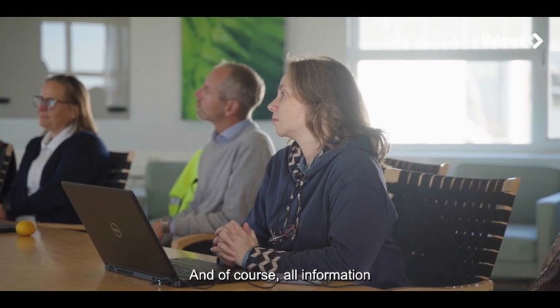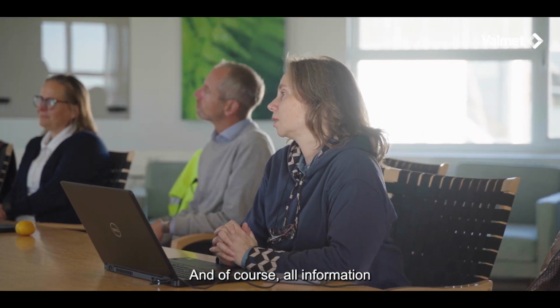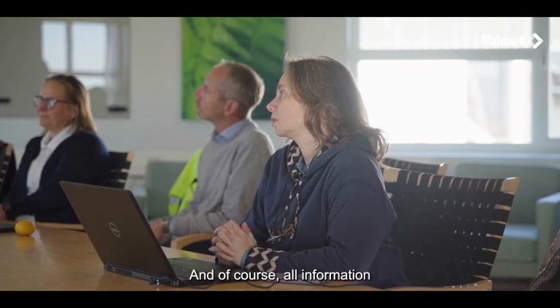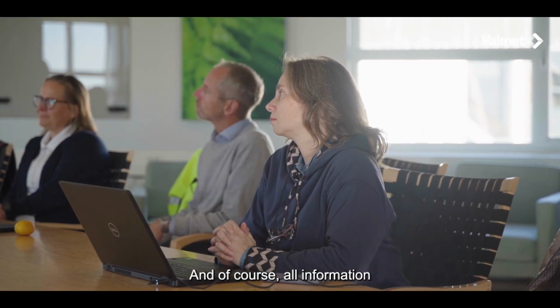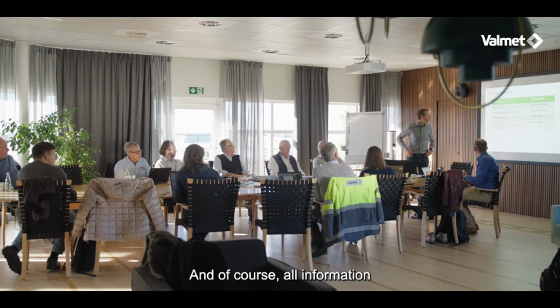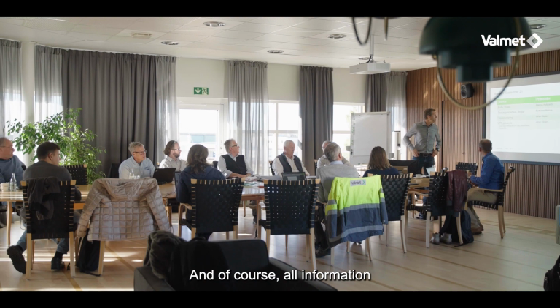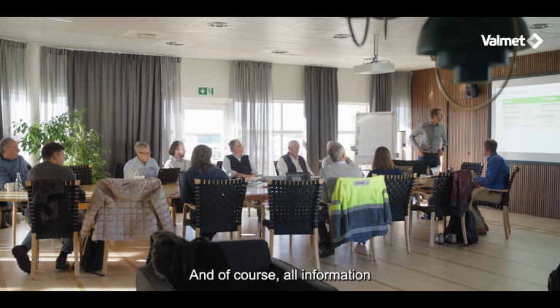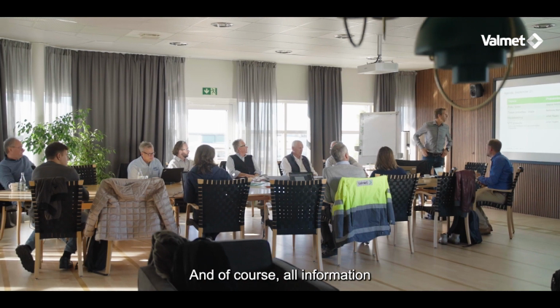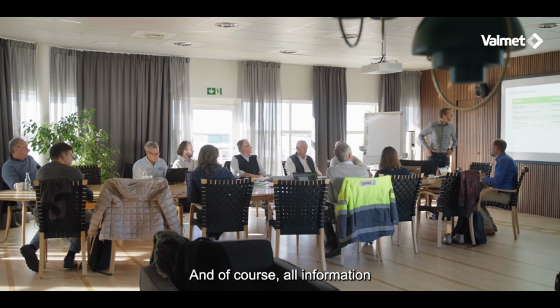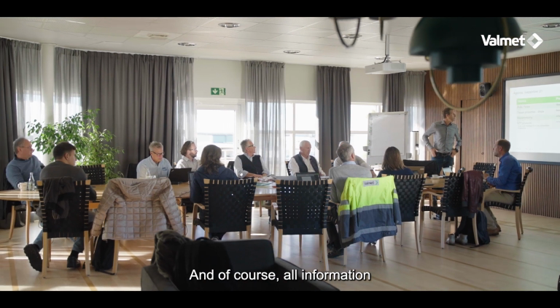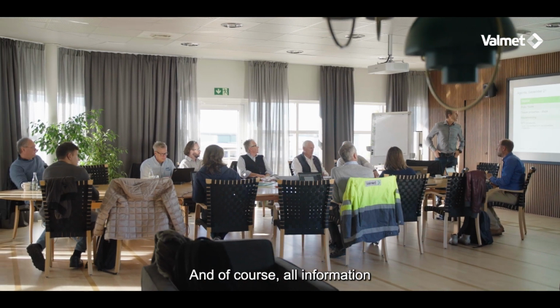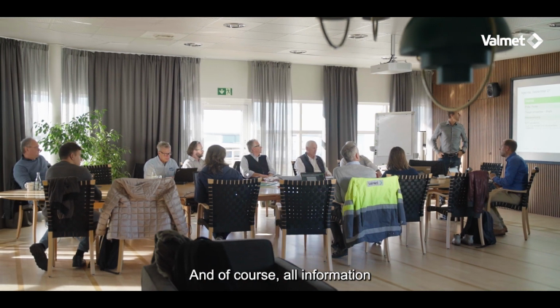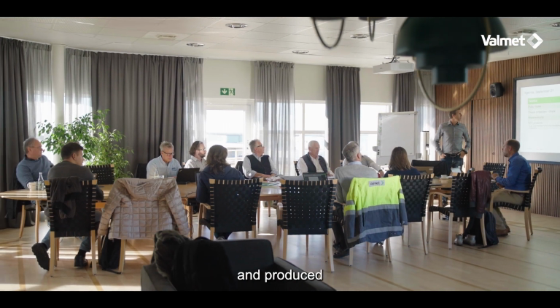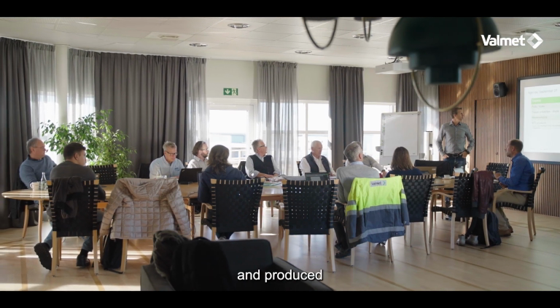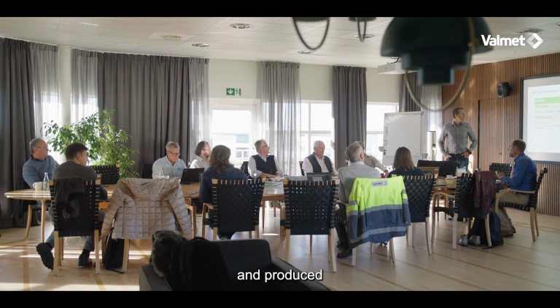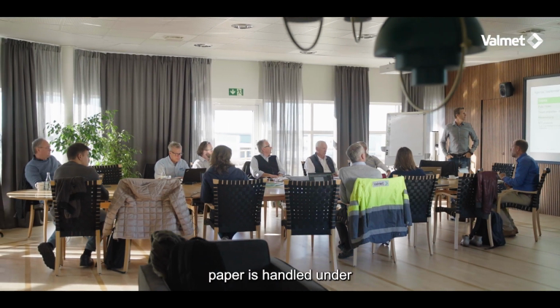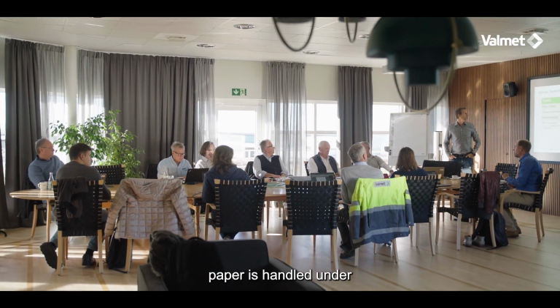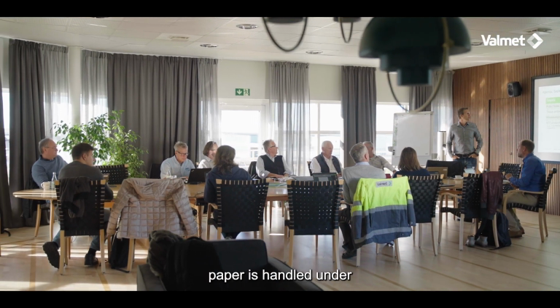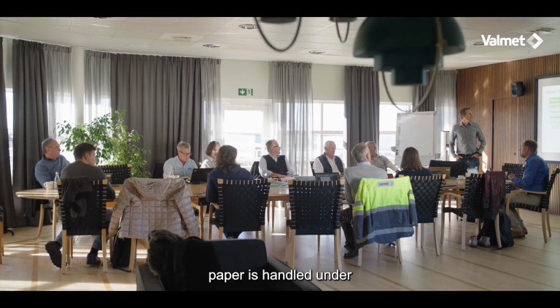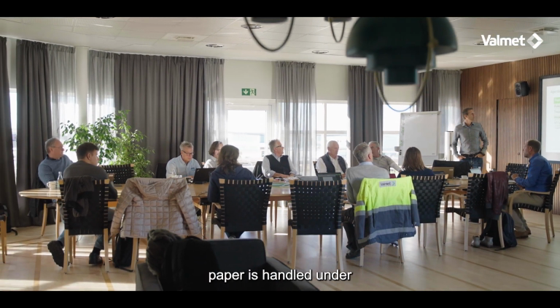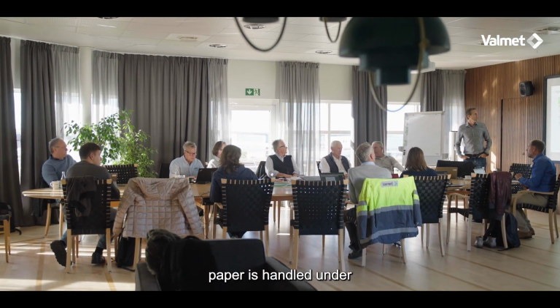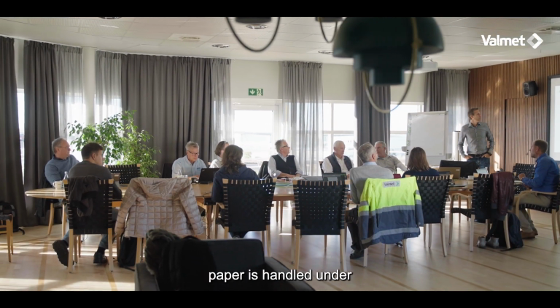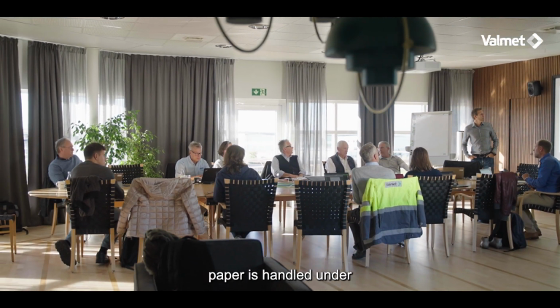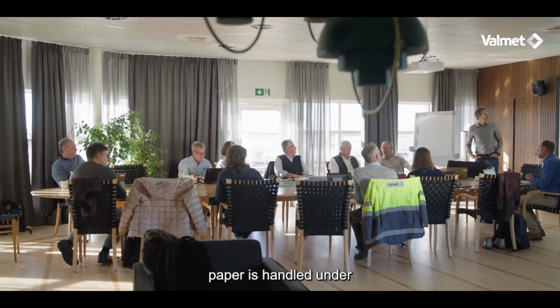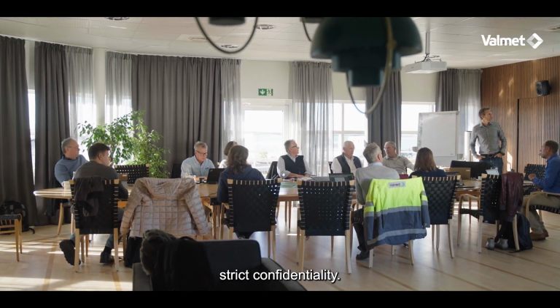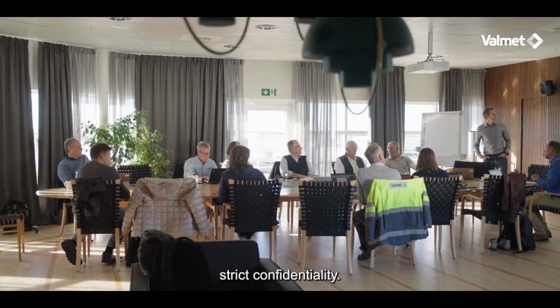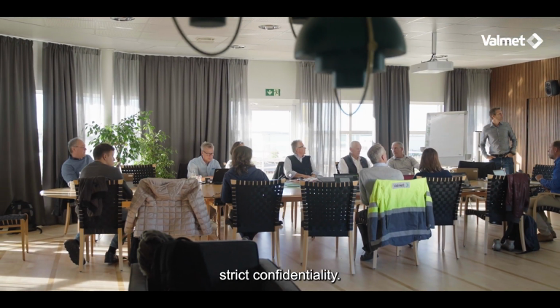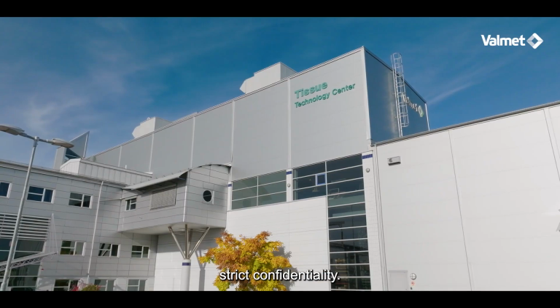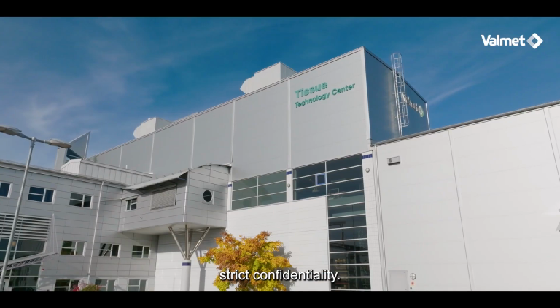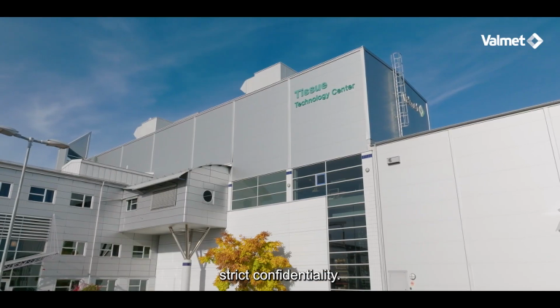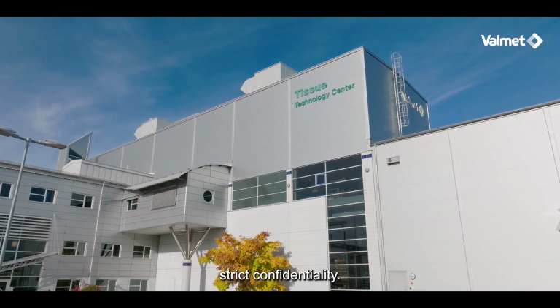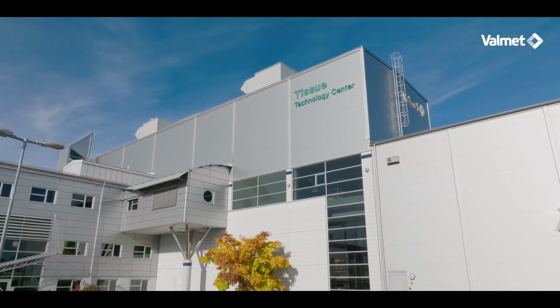And of course, all information and produced paper is handled under strict confidentiality.